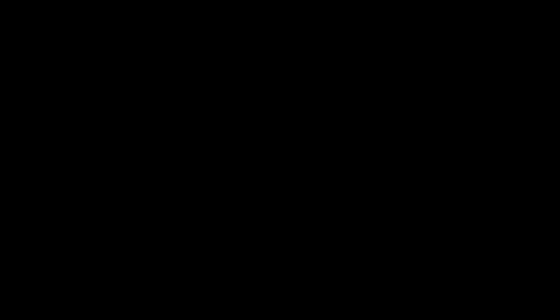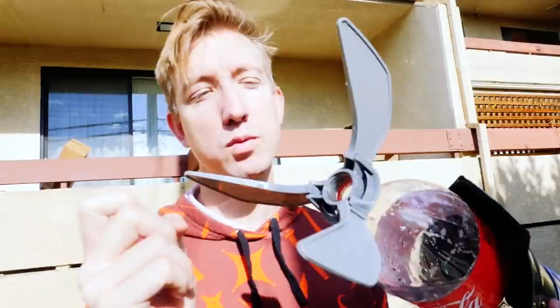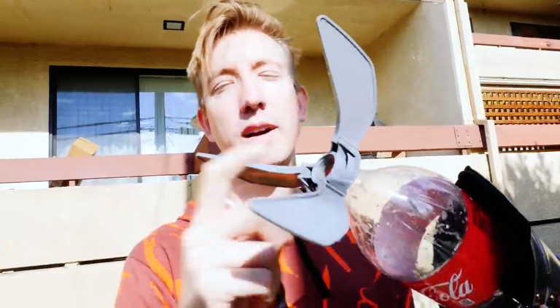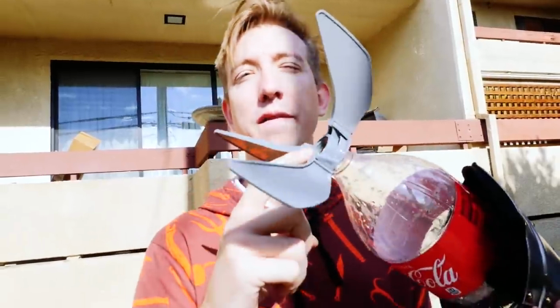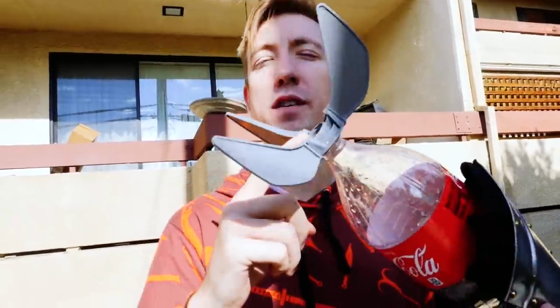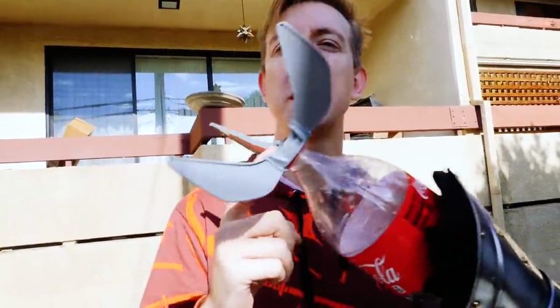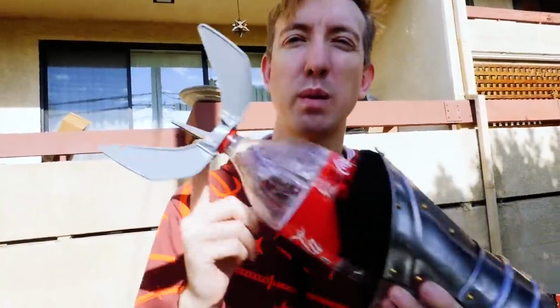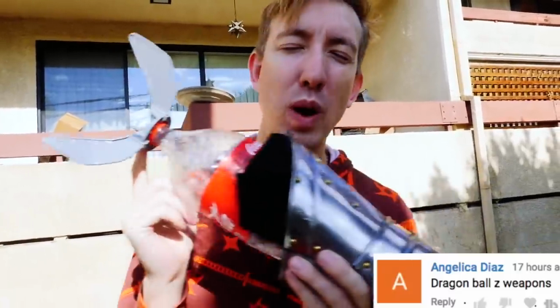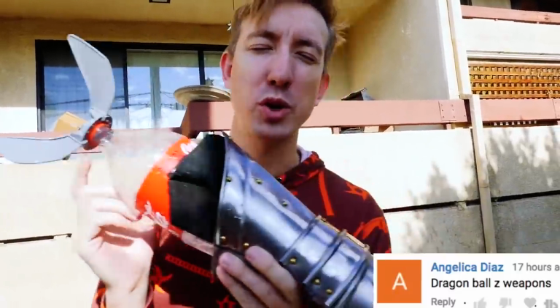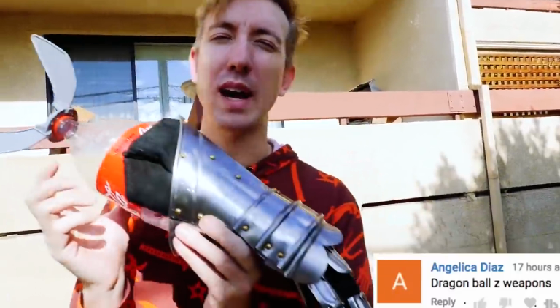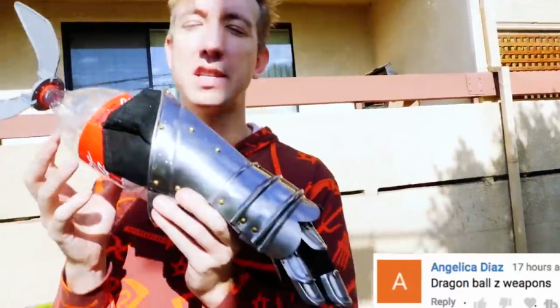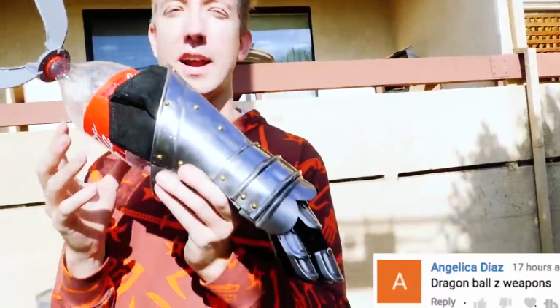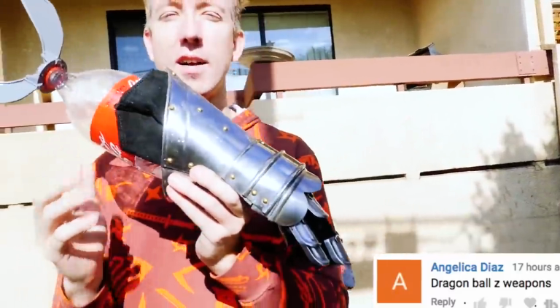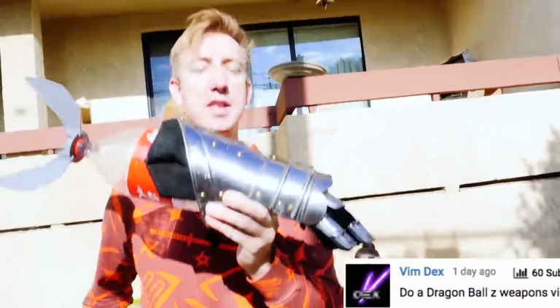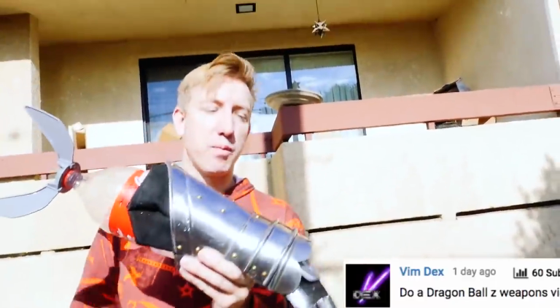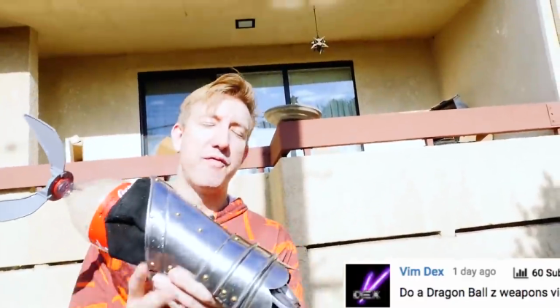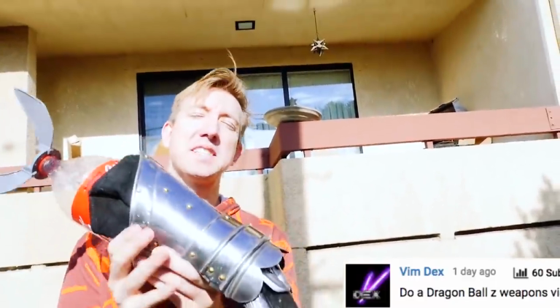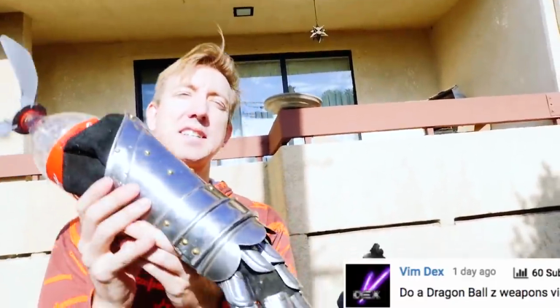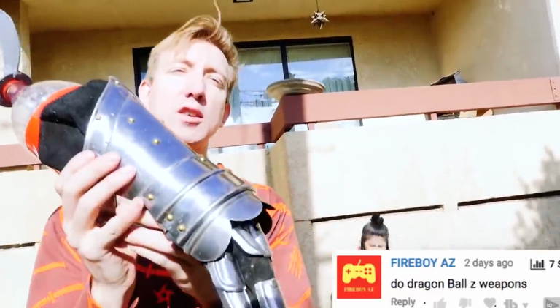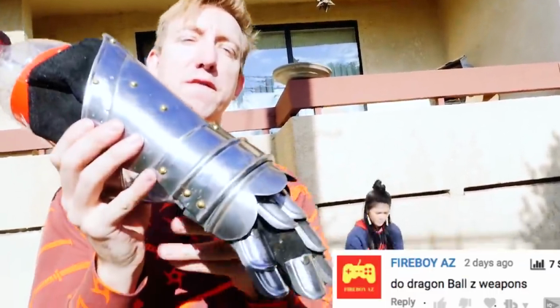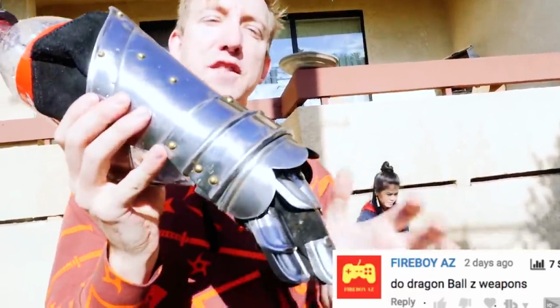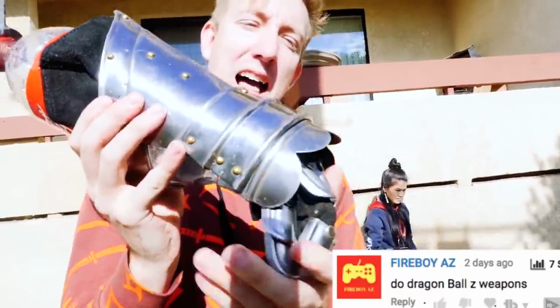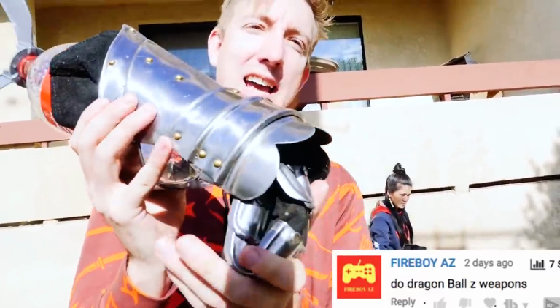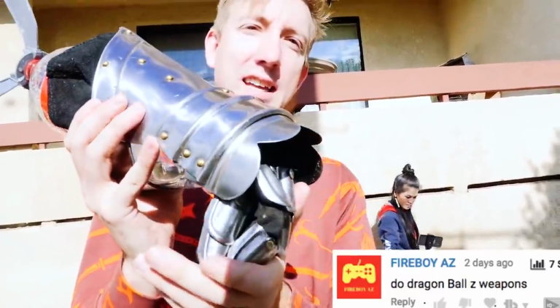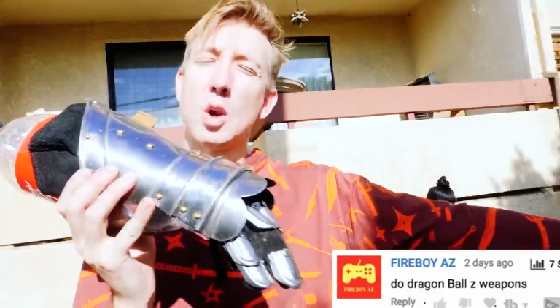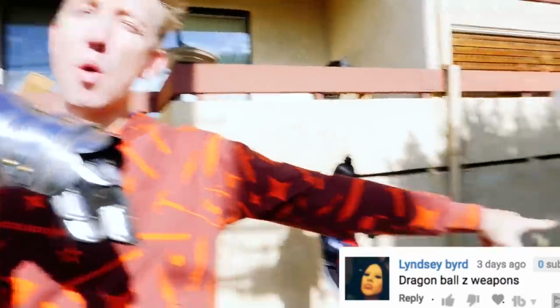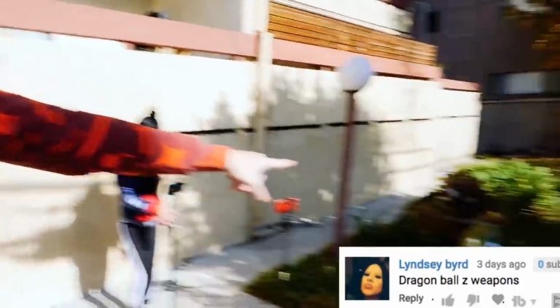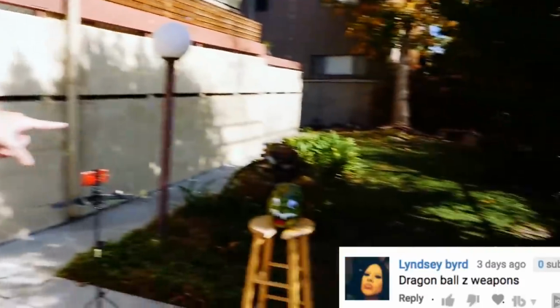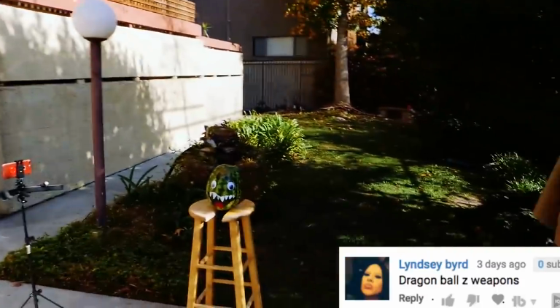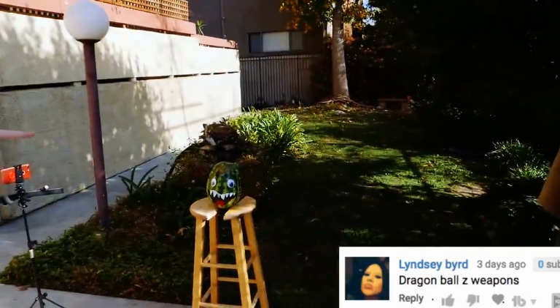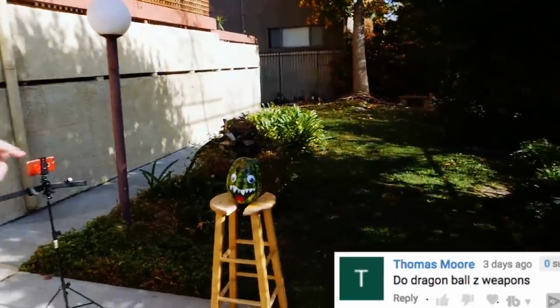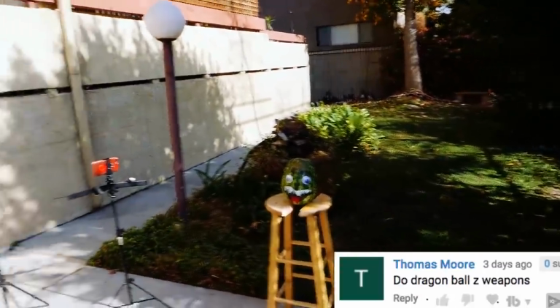We're gonna fill this with pressurized air and this fist is gonna go flying towards the watermelon.